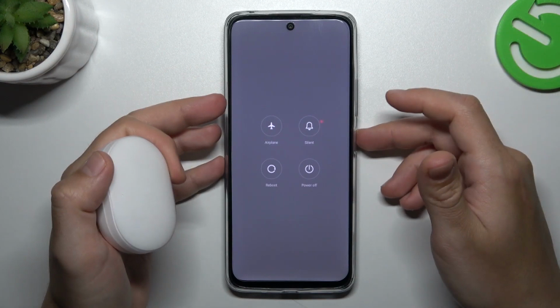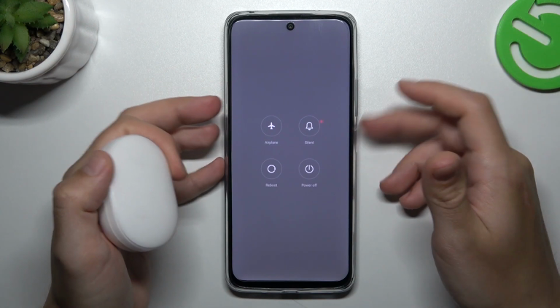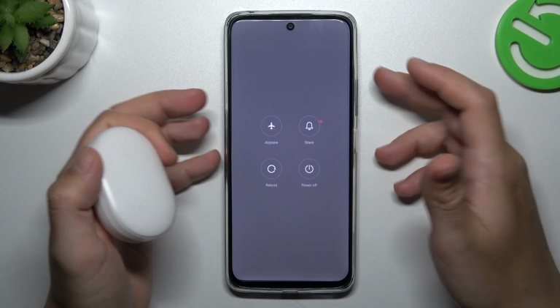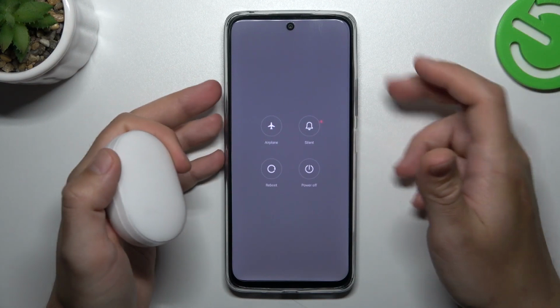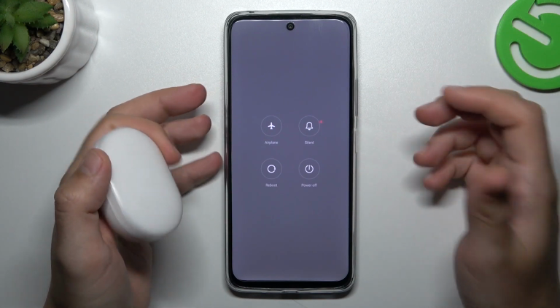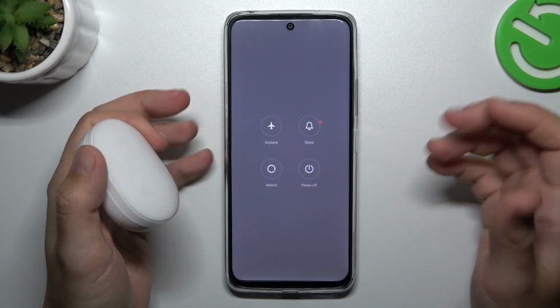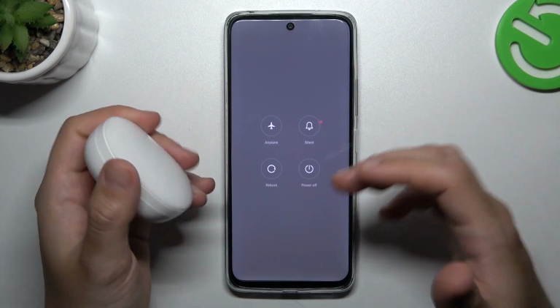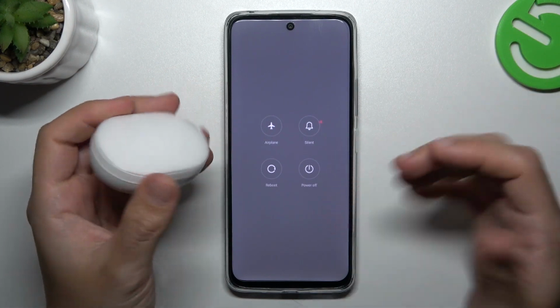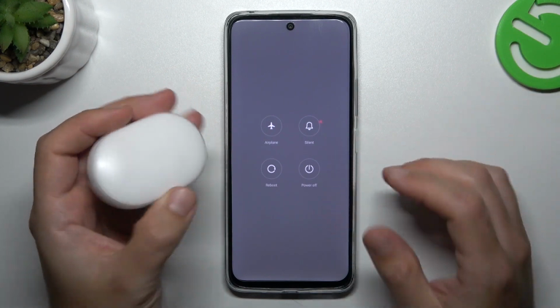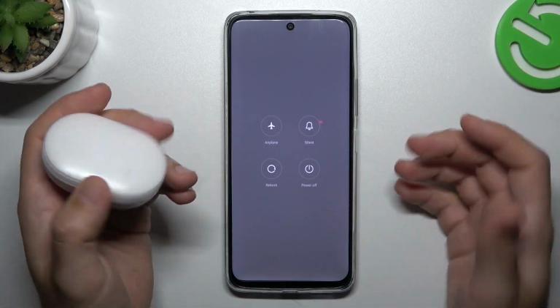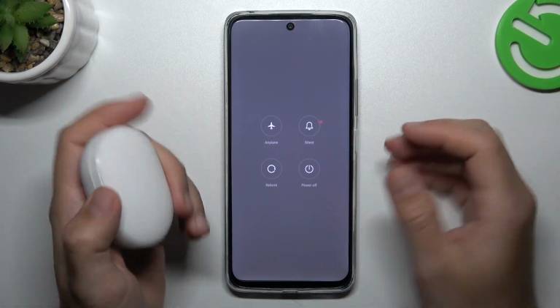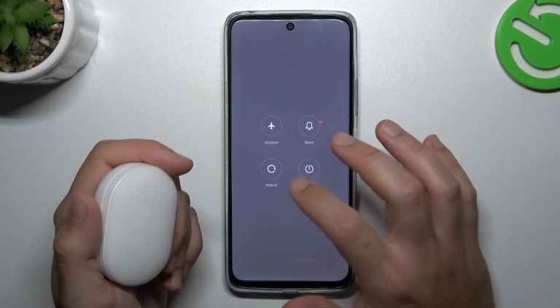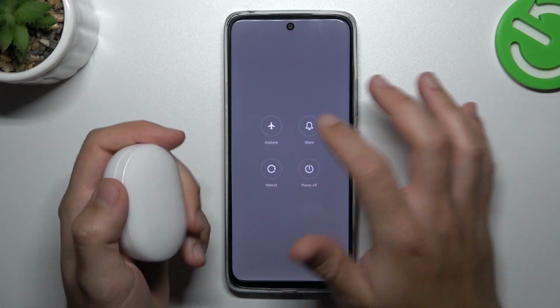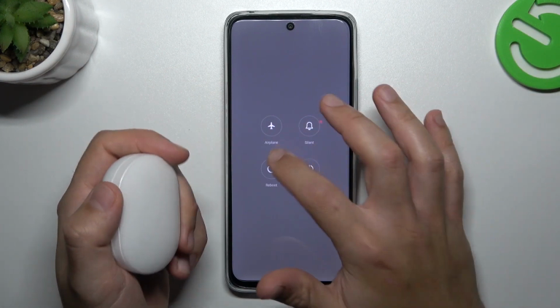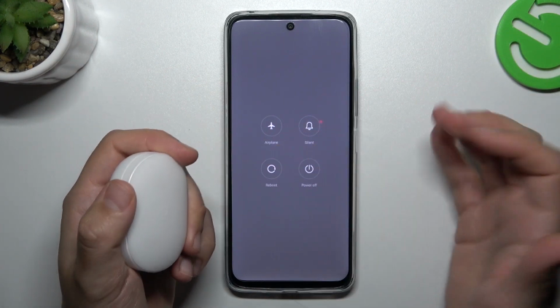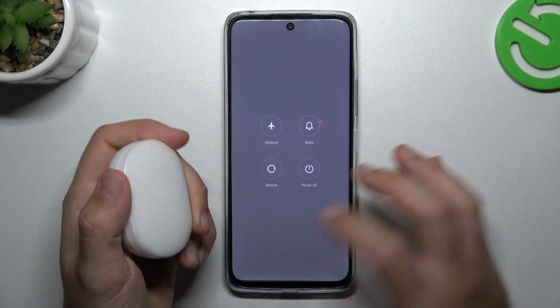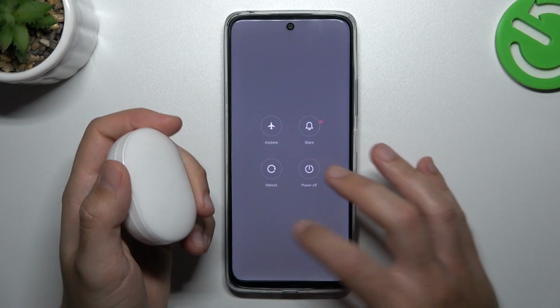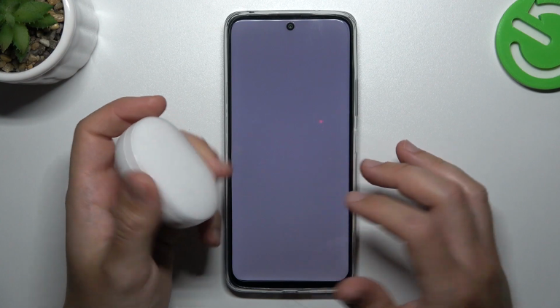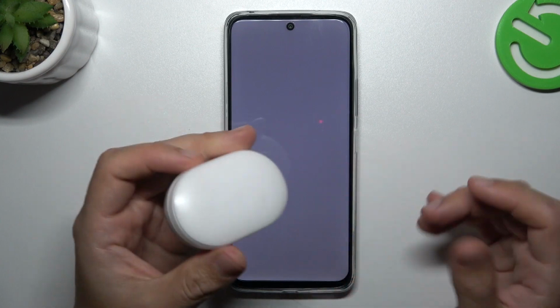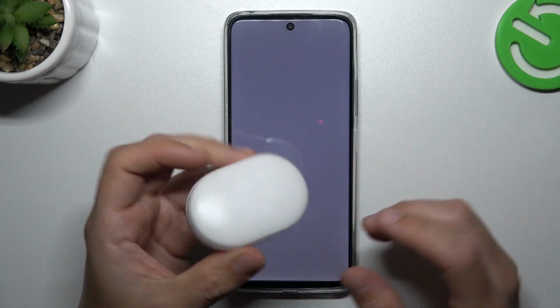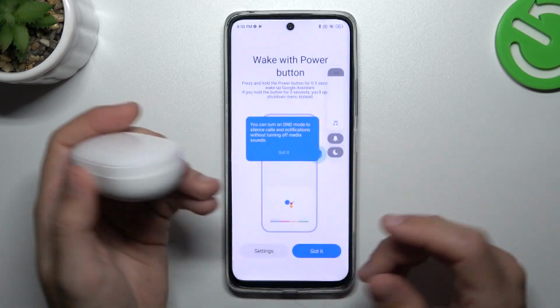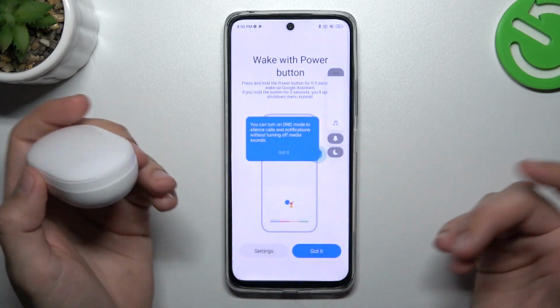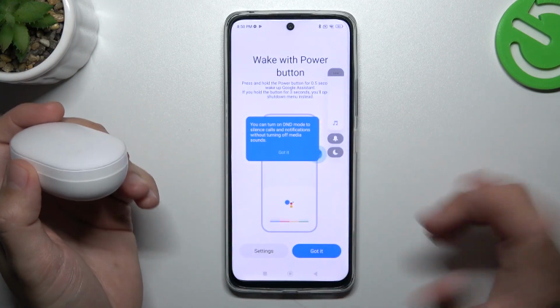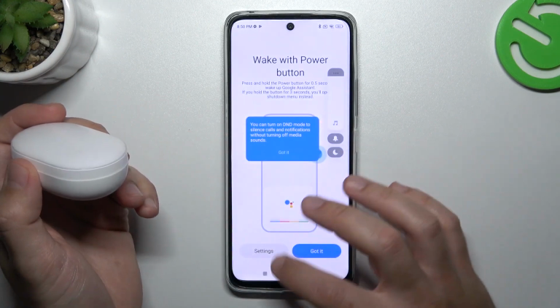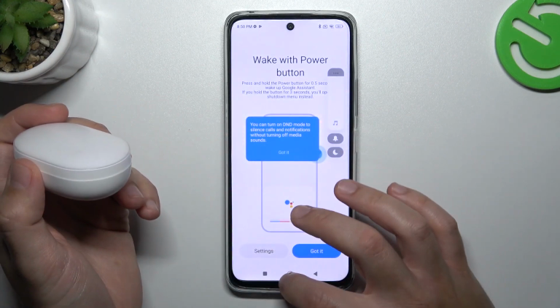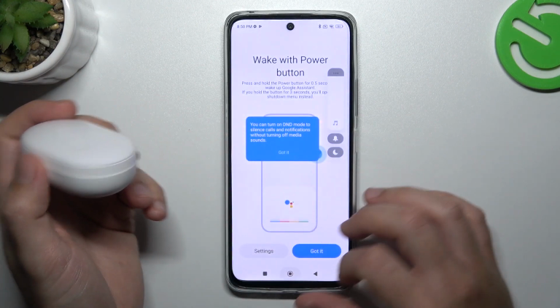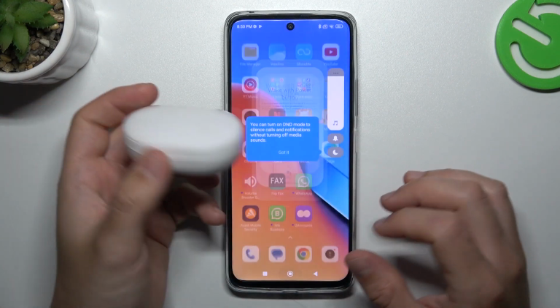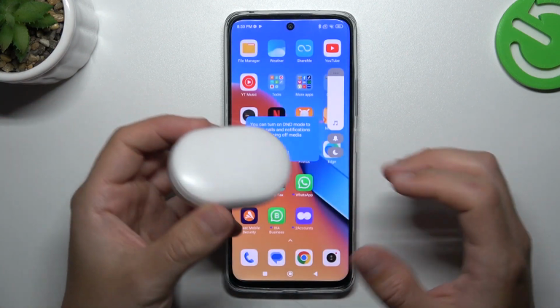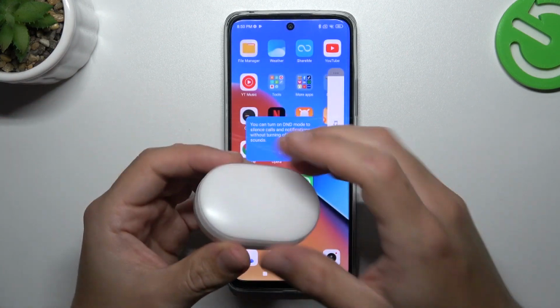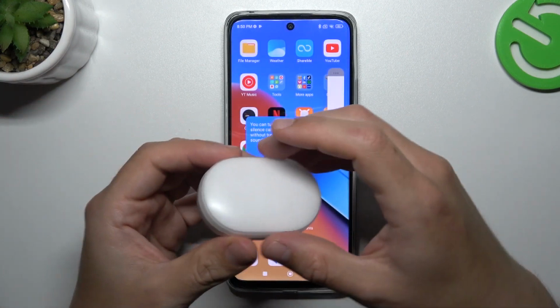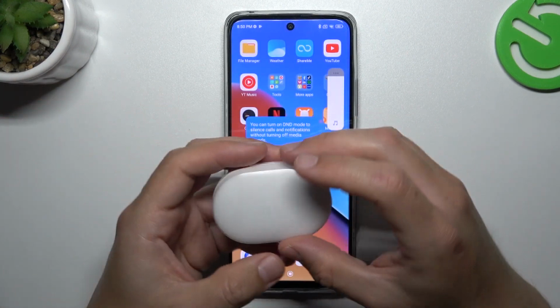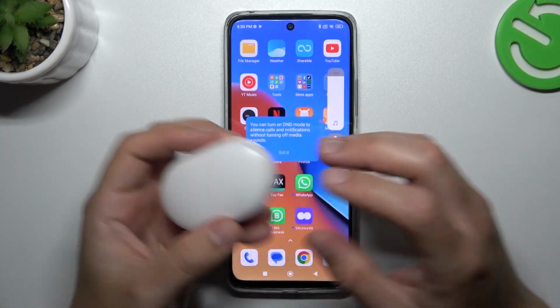Power button and volume up, and just tap on reboot. A little bit obvious, I know, but sometimes it really works, so just try it.